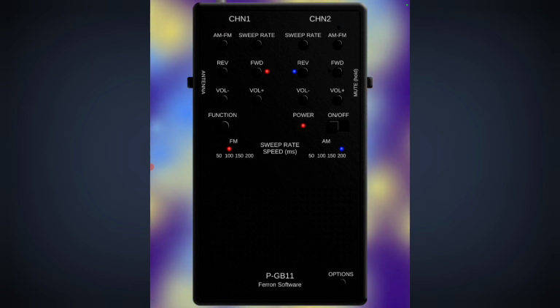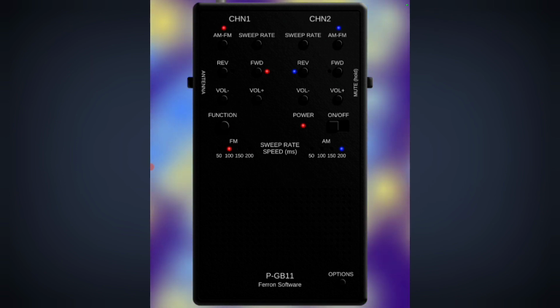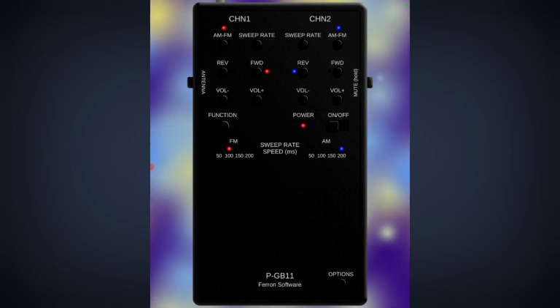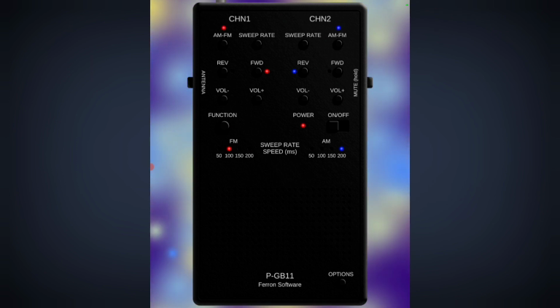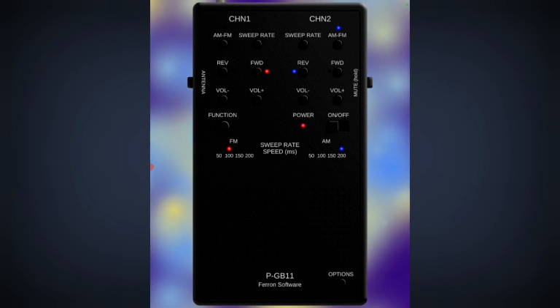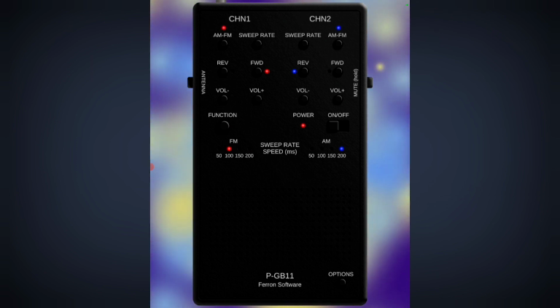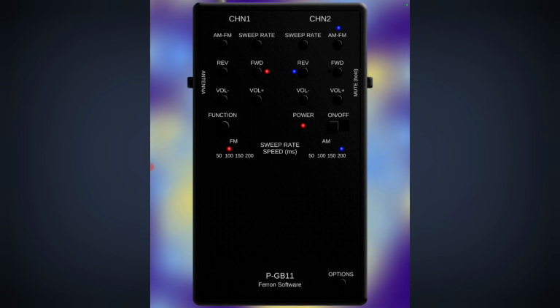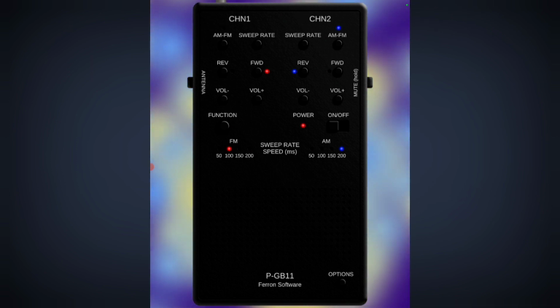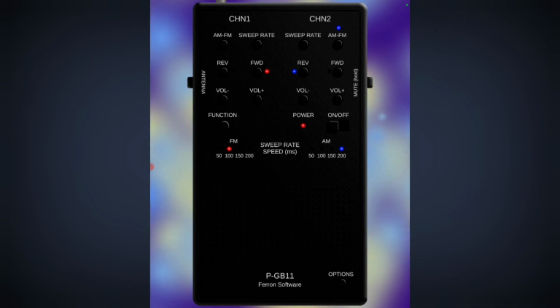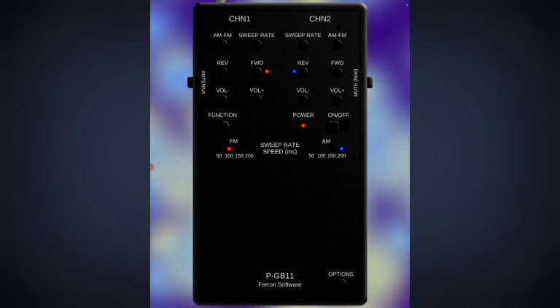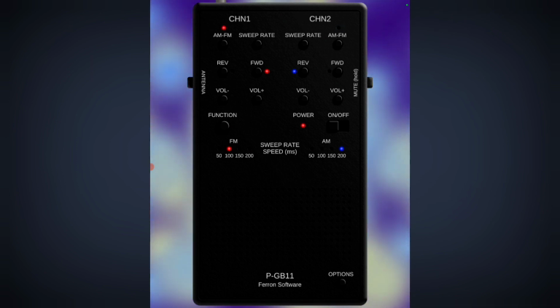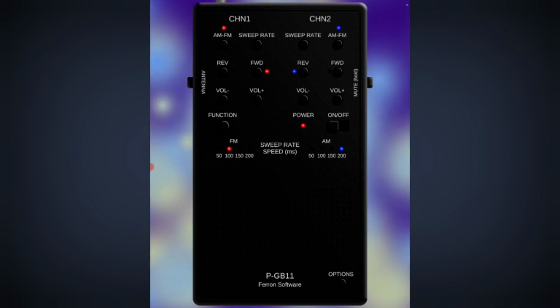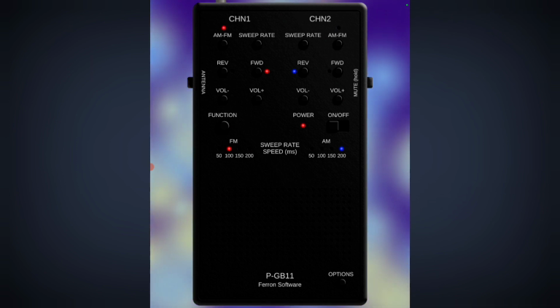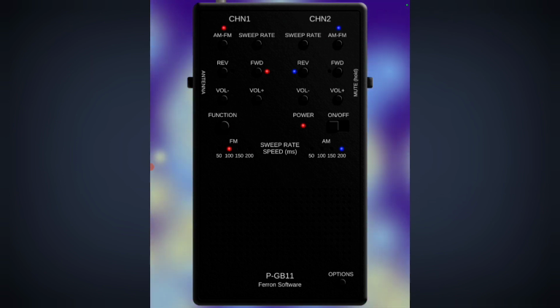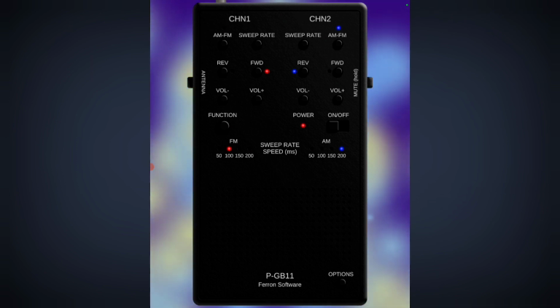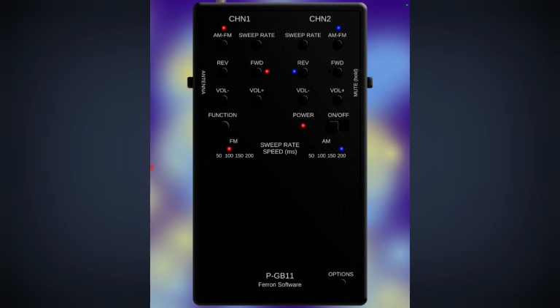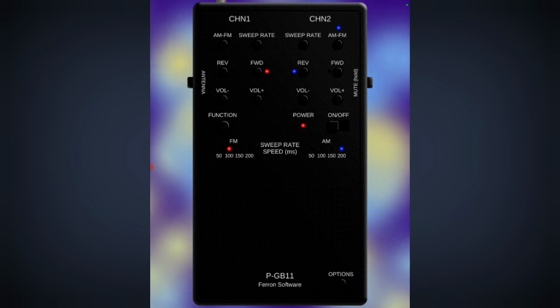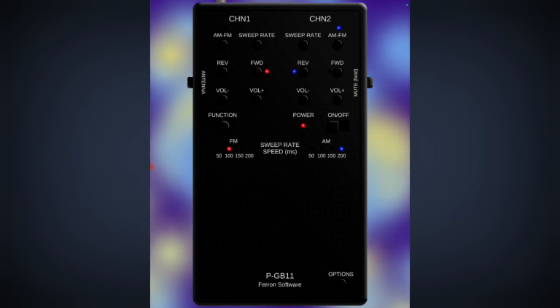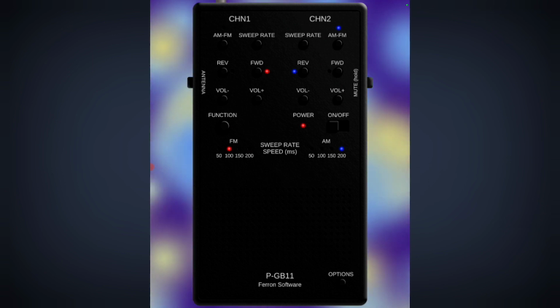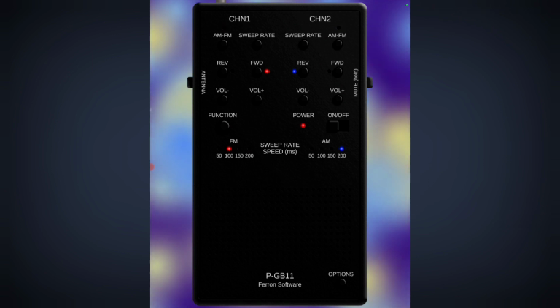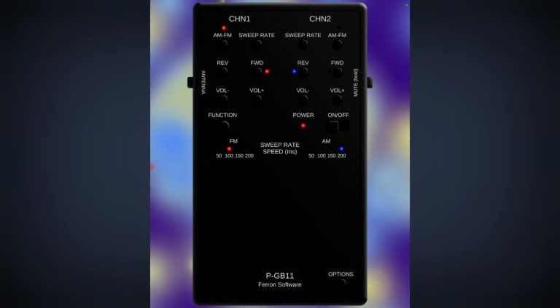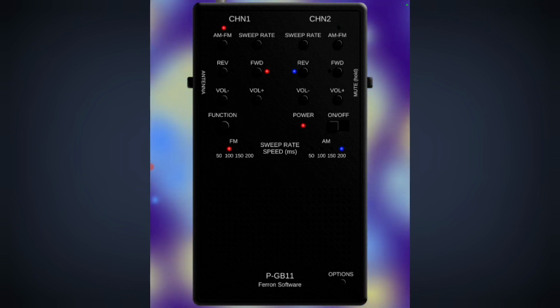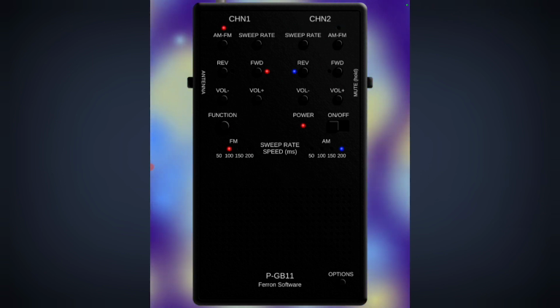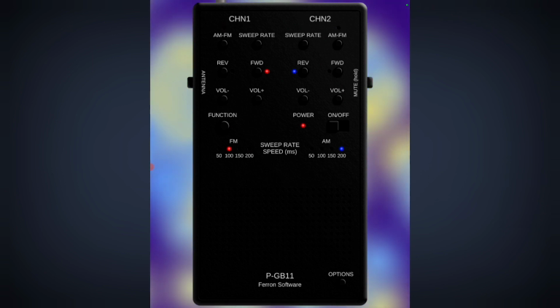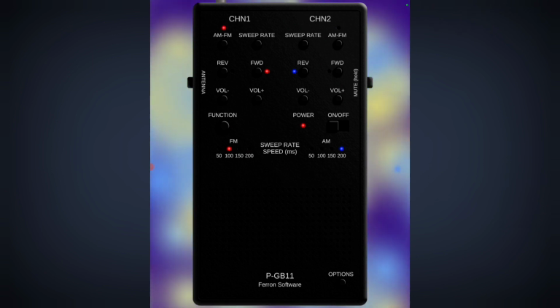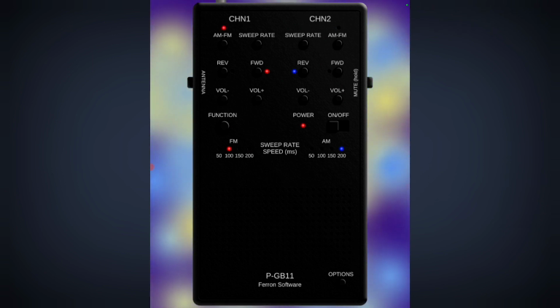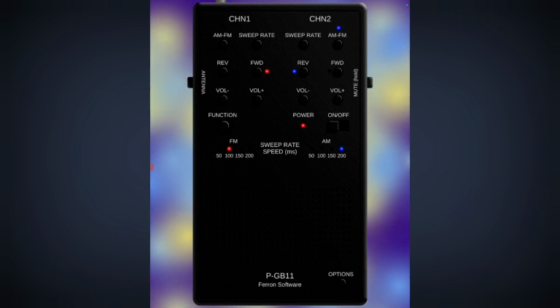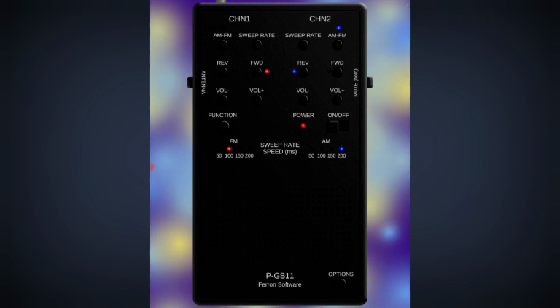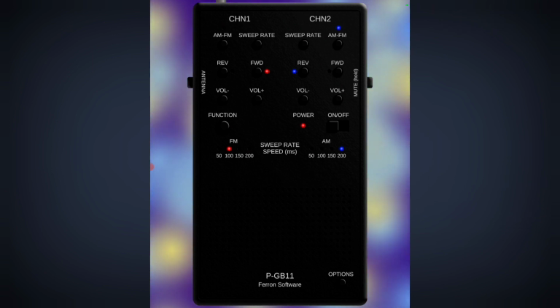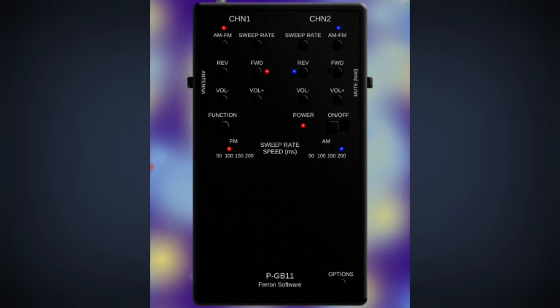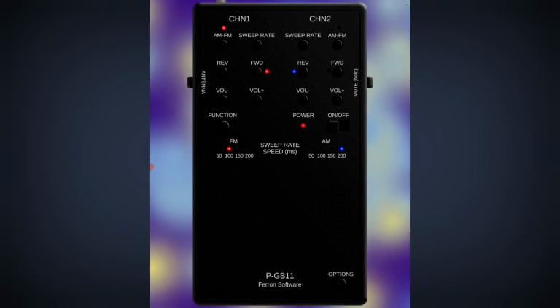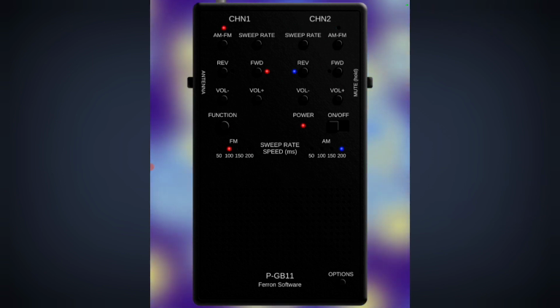Unfortunately, it doesn't sound like a PSB11. Now let's see how this app behaves.